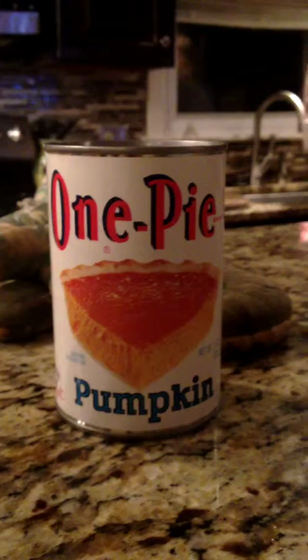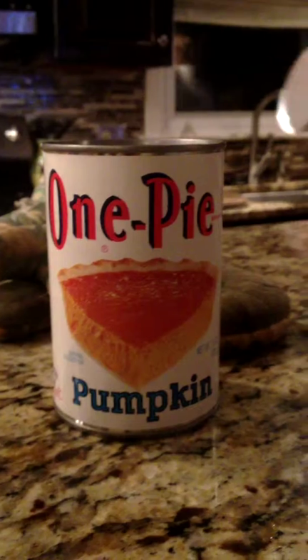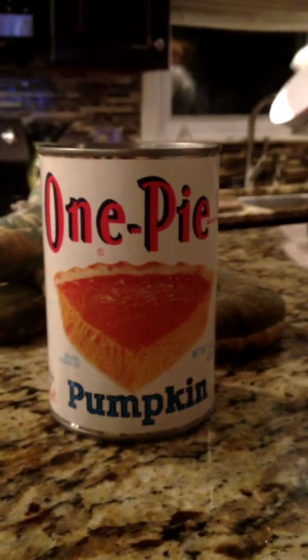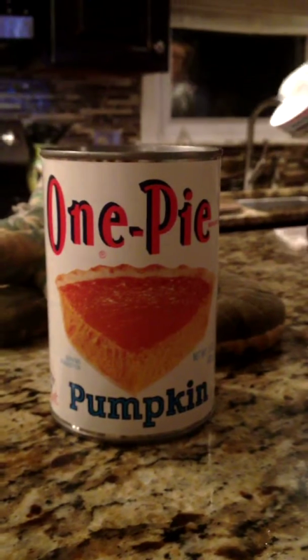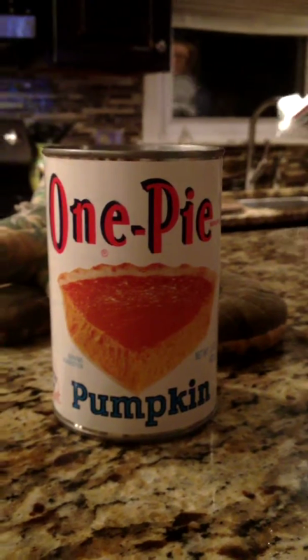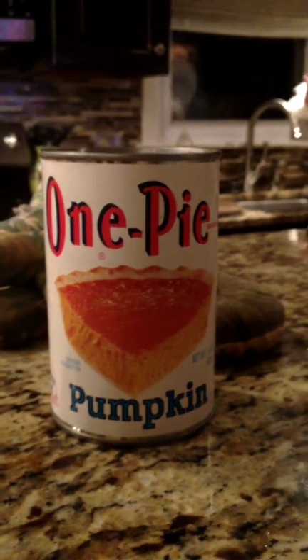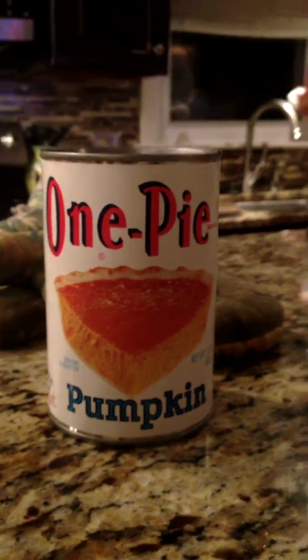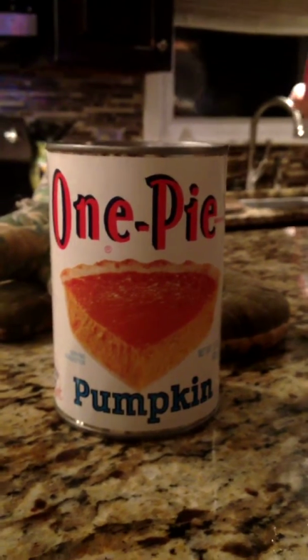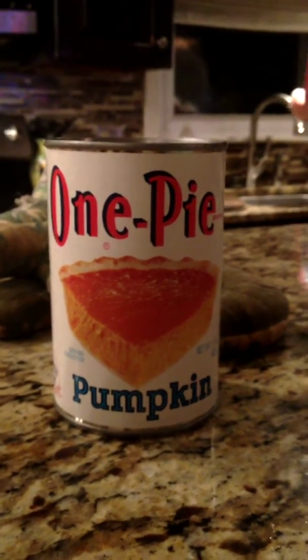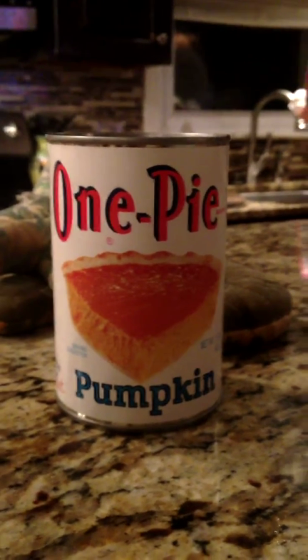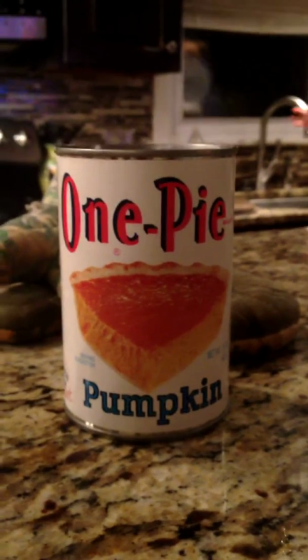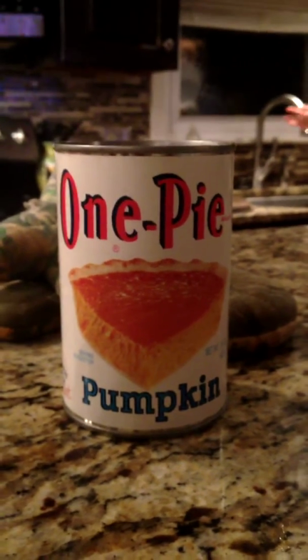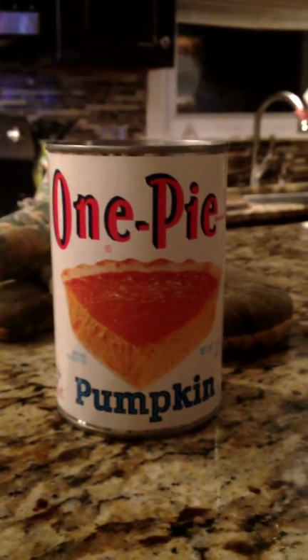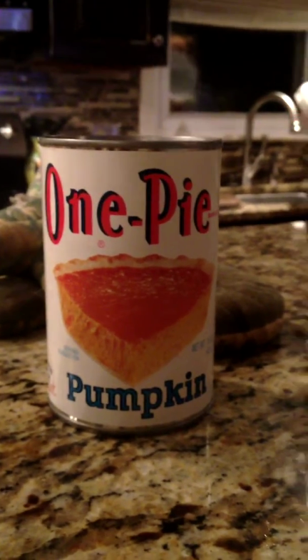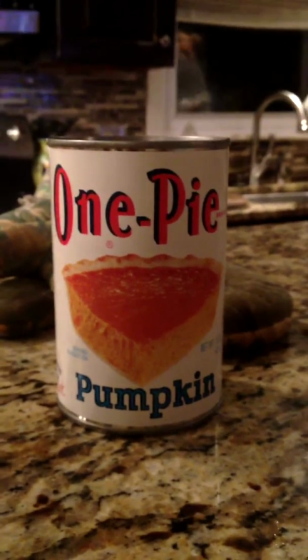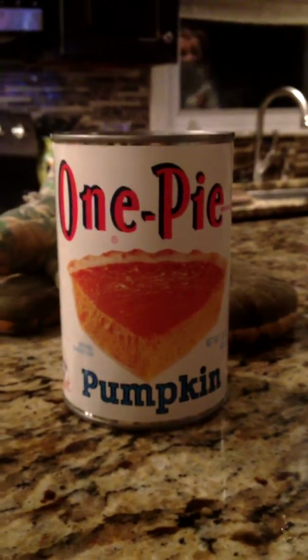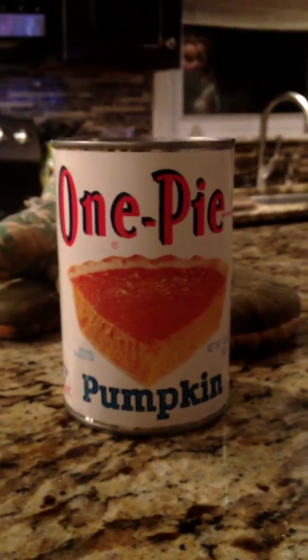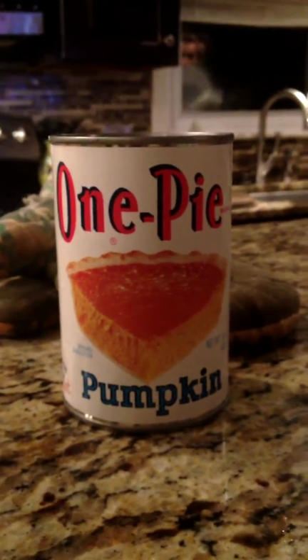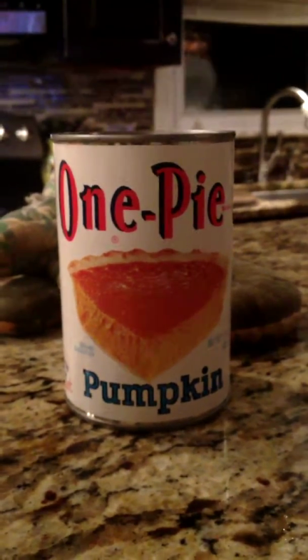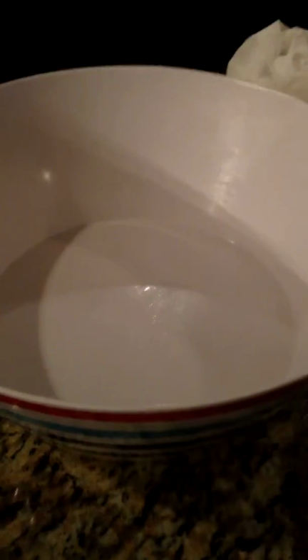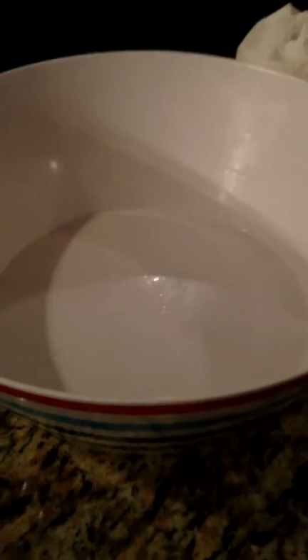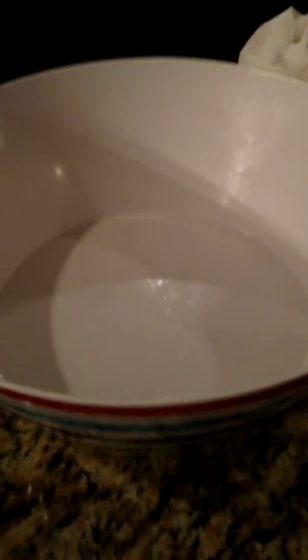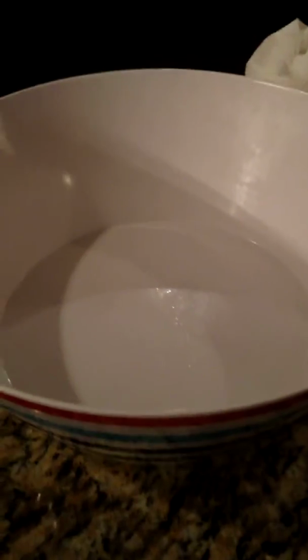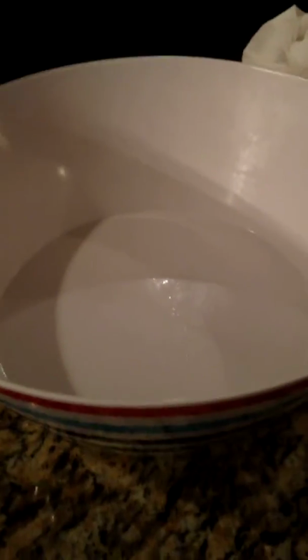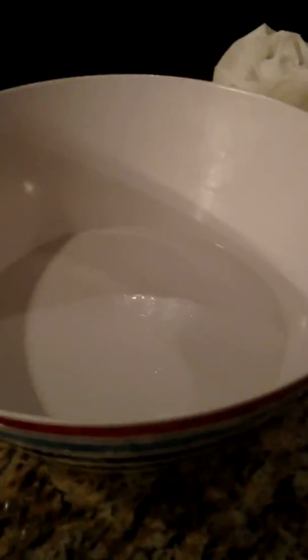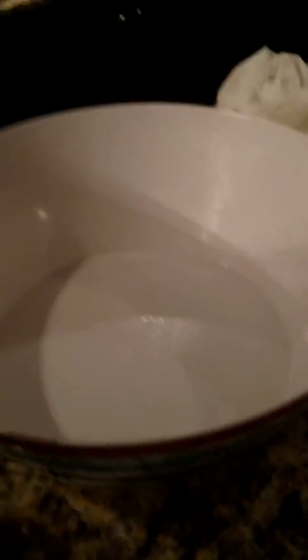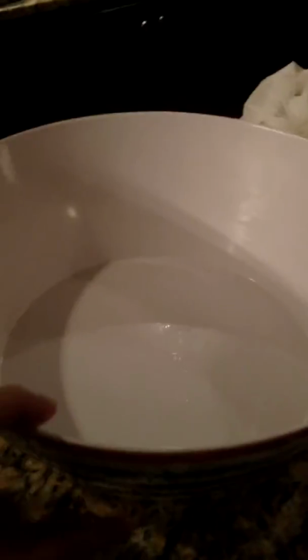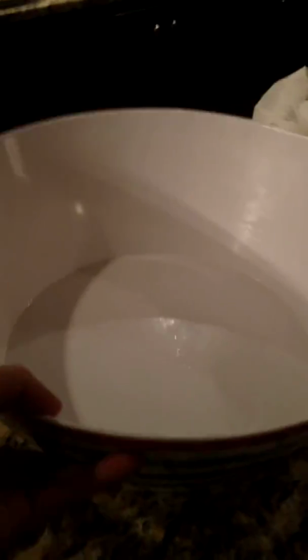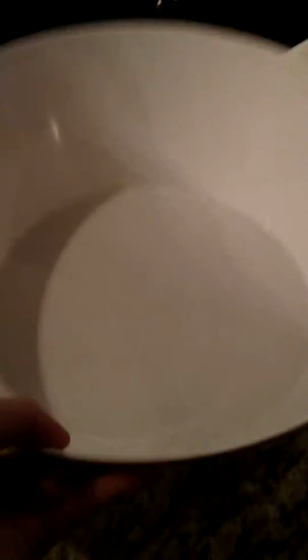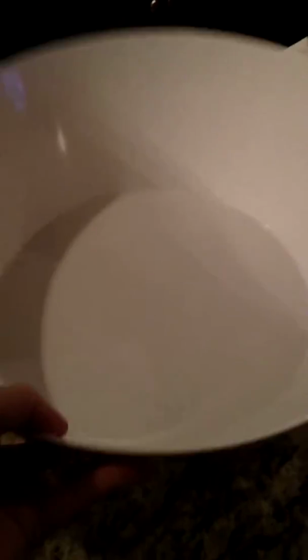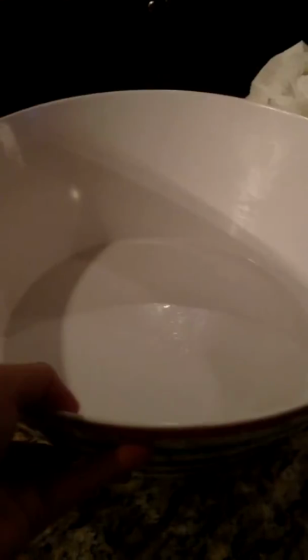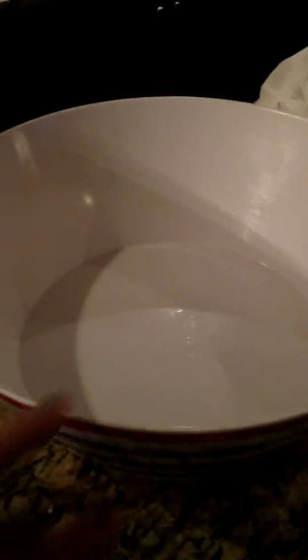How to make pumpkin pie. First we're gonna need a big giant bowl.